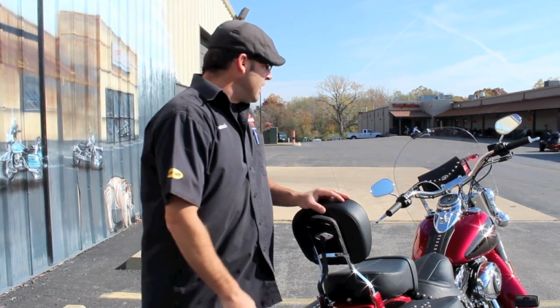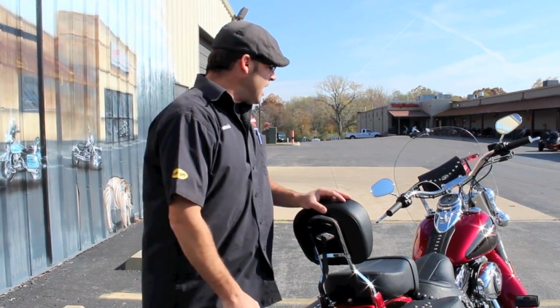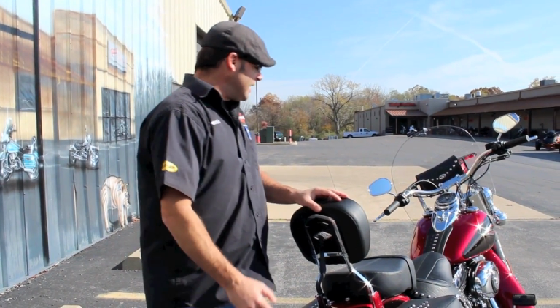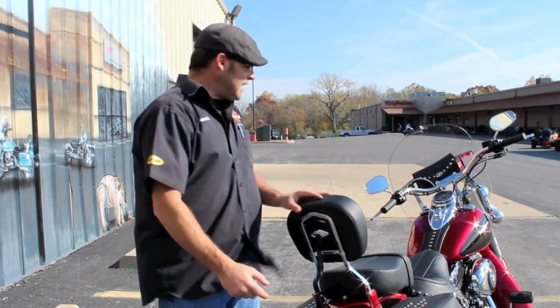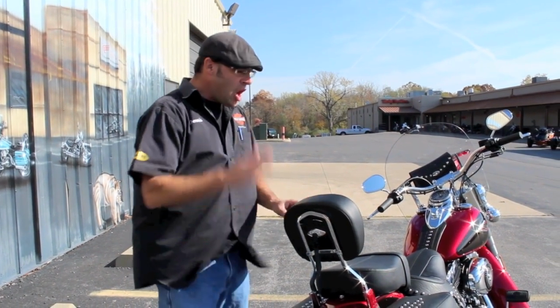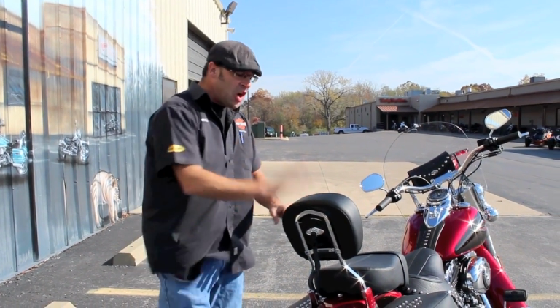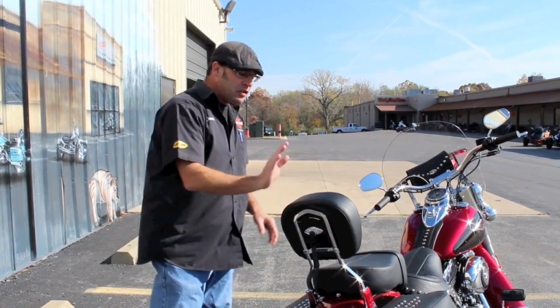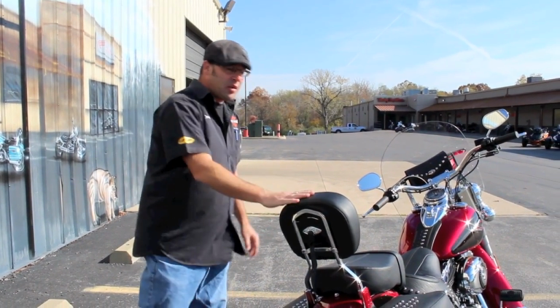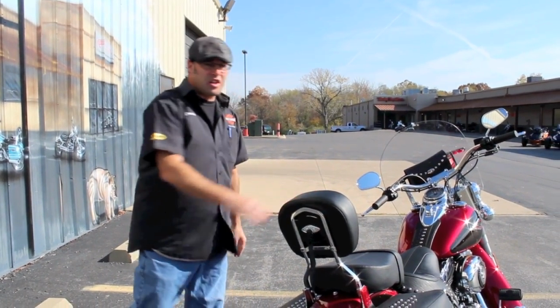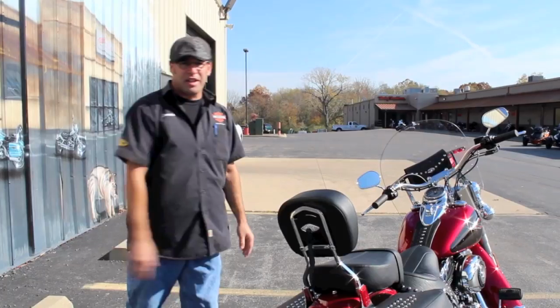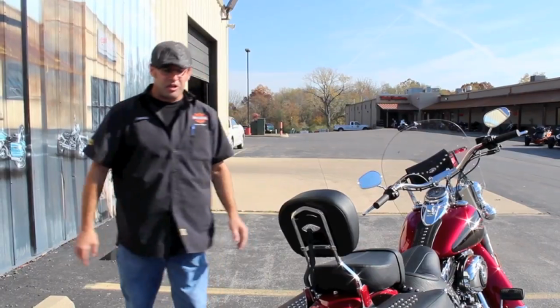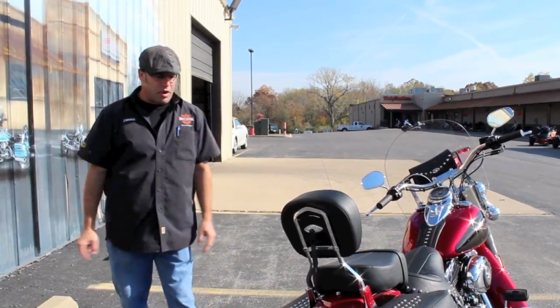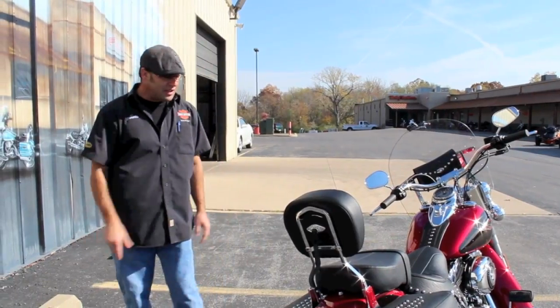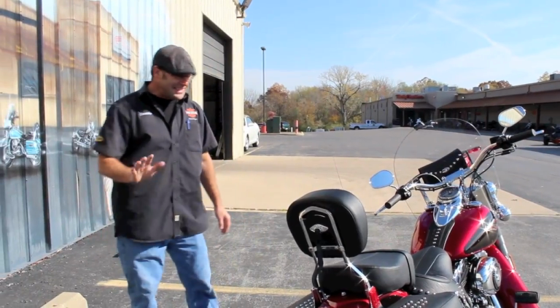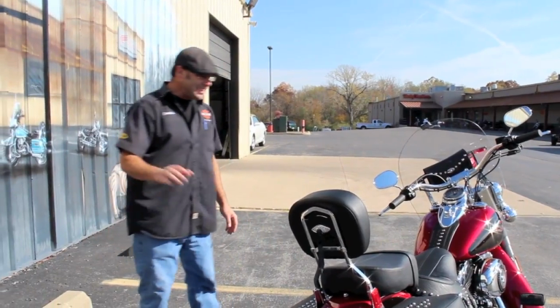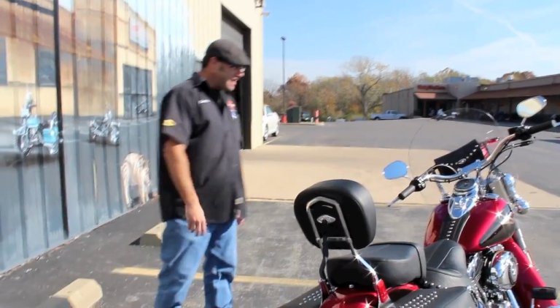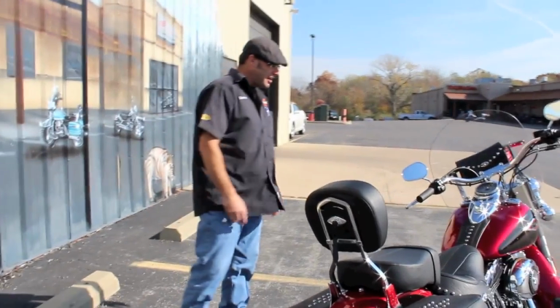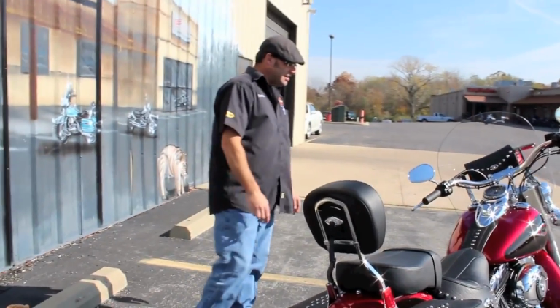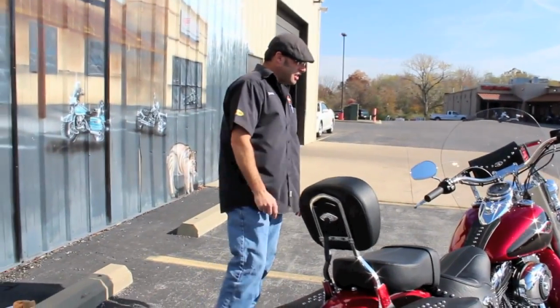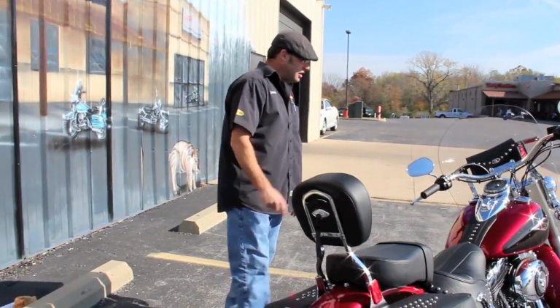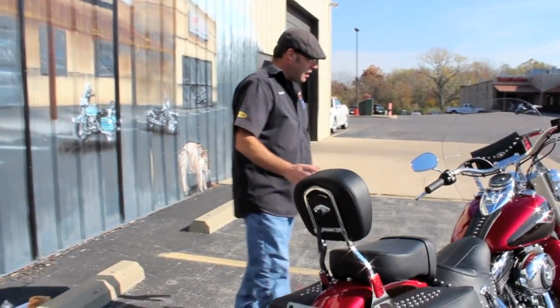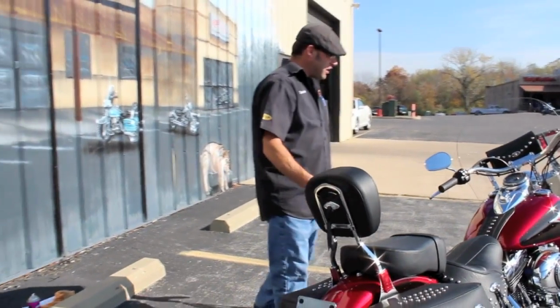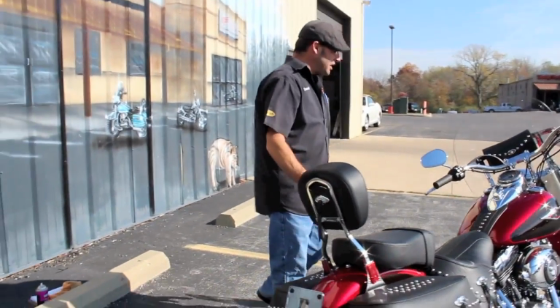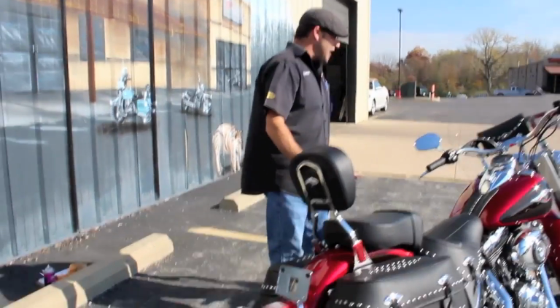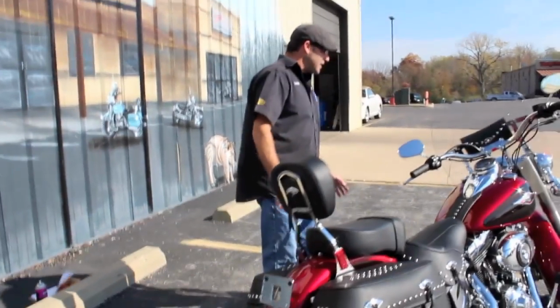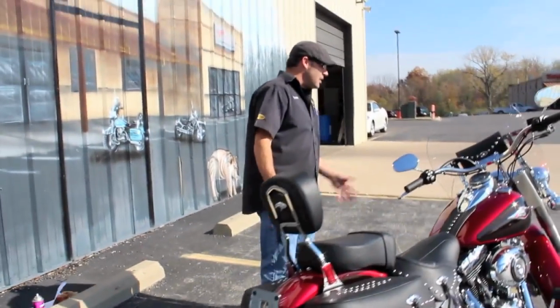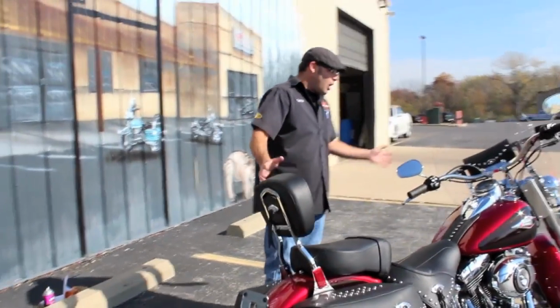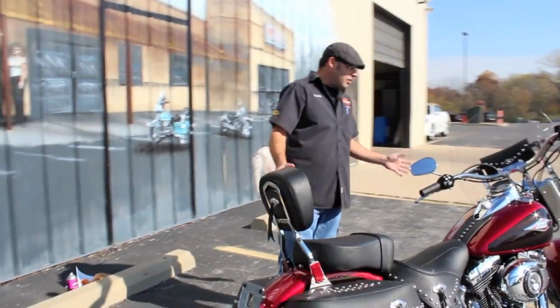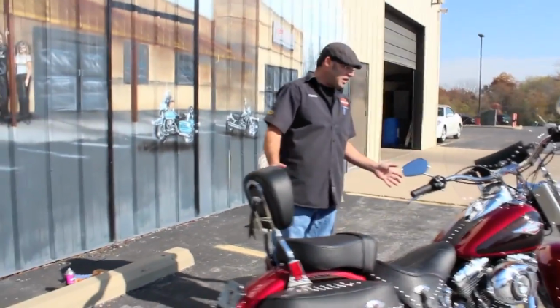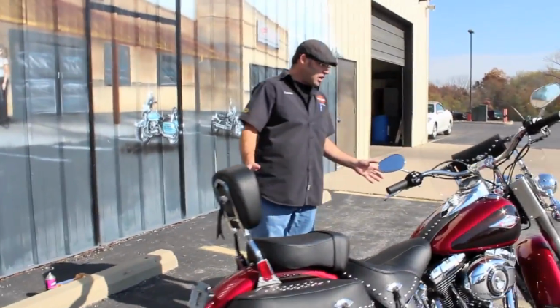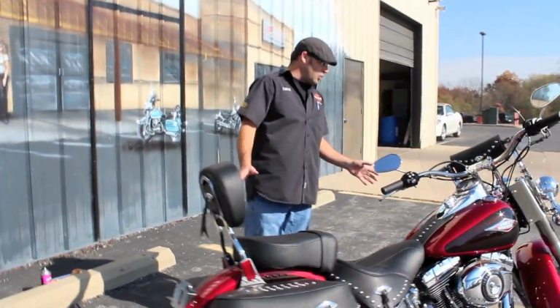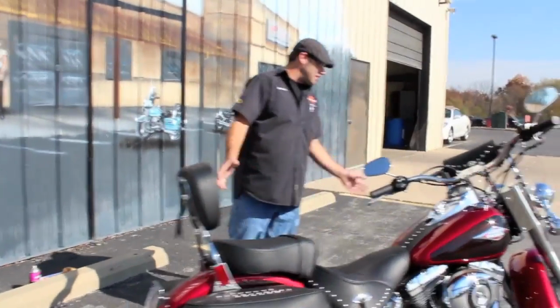So you've got a 103 cubic inch motor, 6-speed transmission, fuel injected — all the bells and whistles.